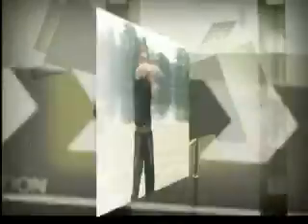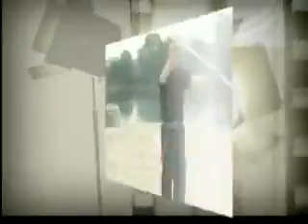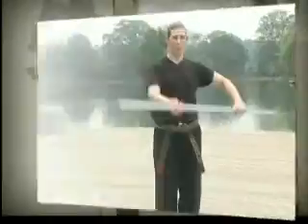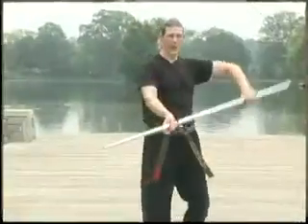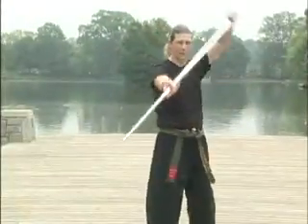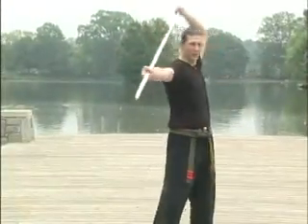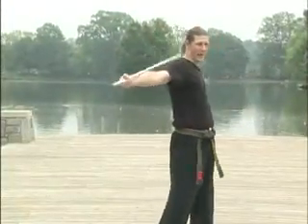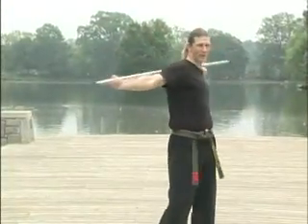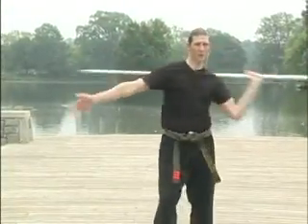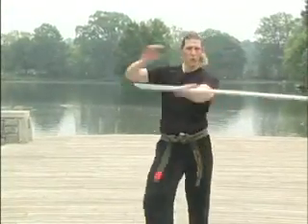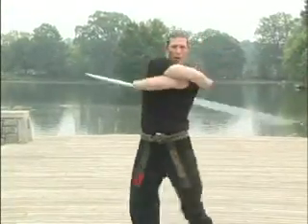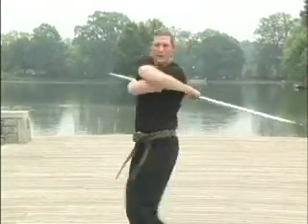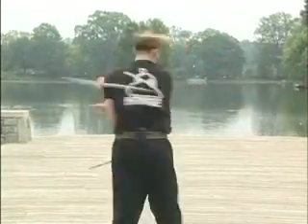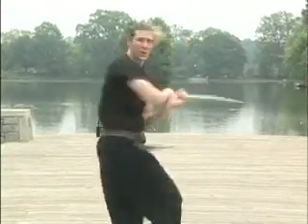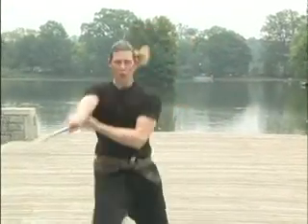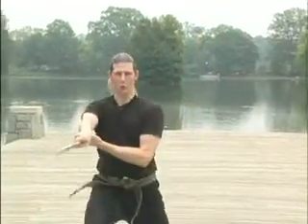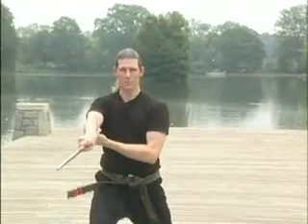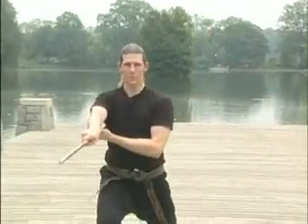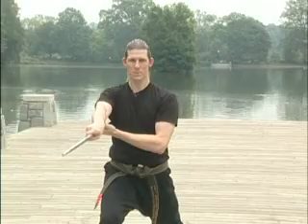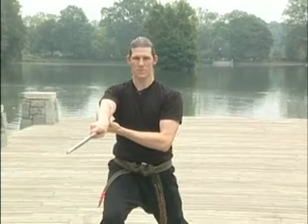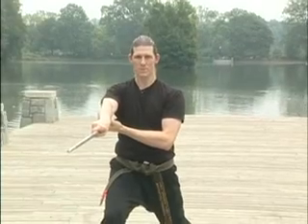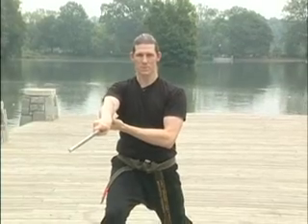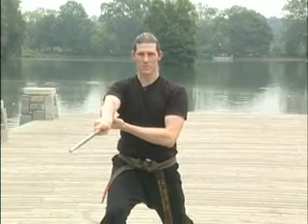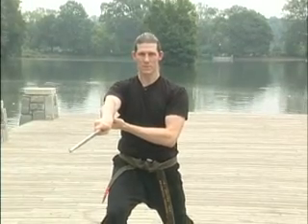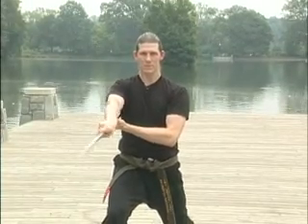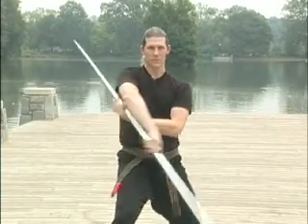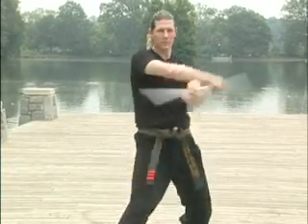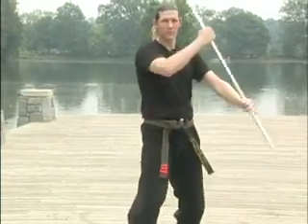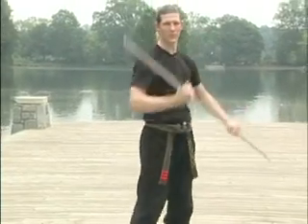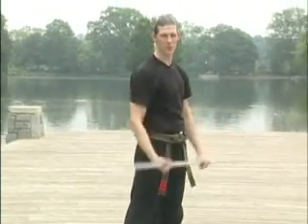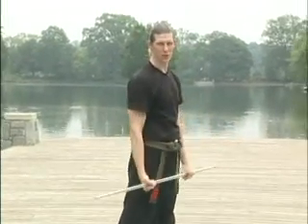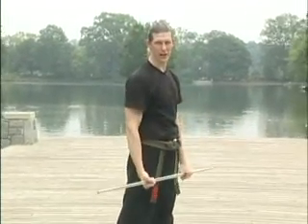One more time, a little faster. One, two. The Straight Jacket.